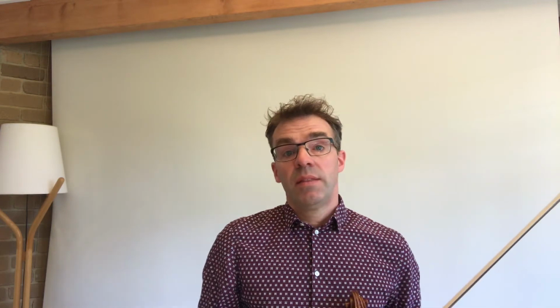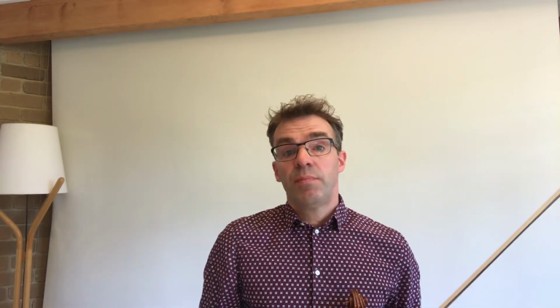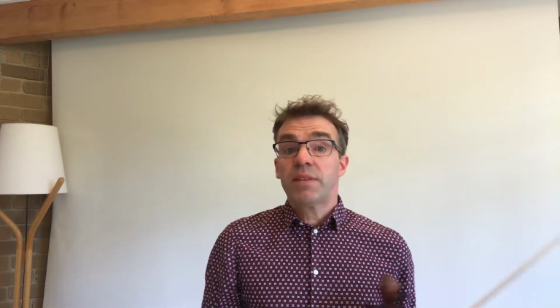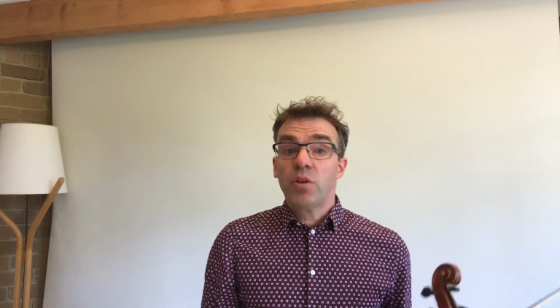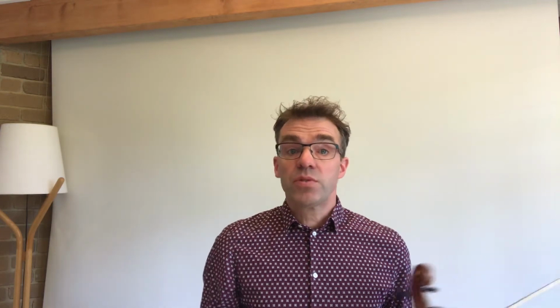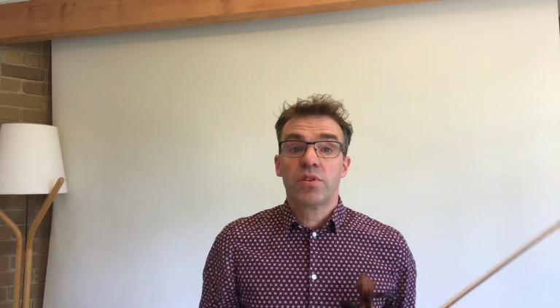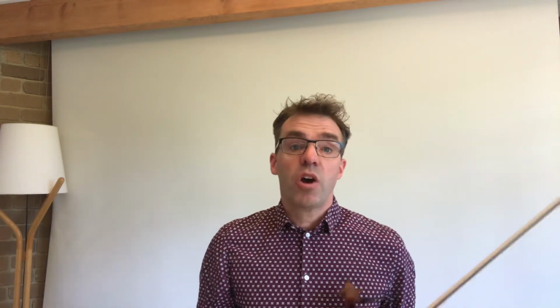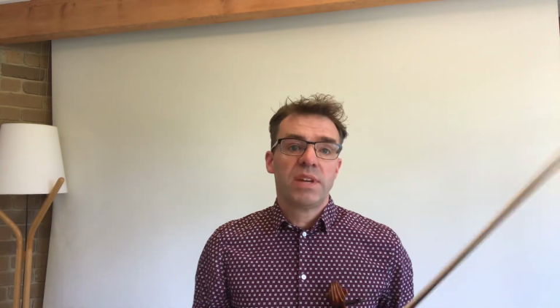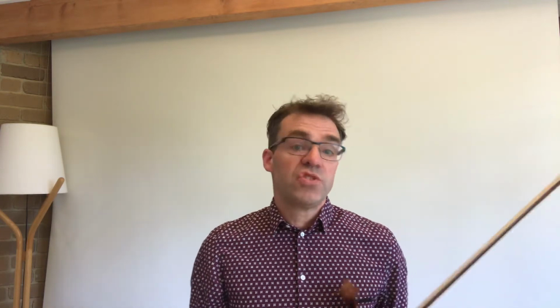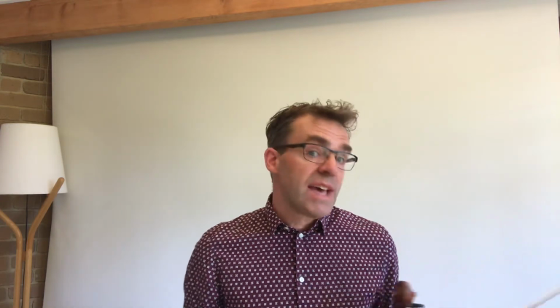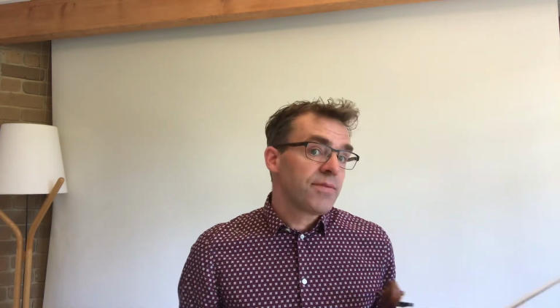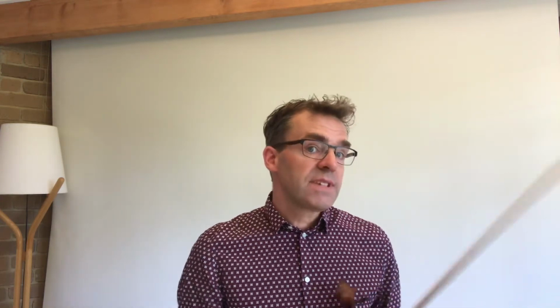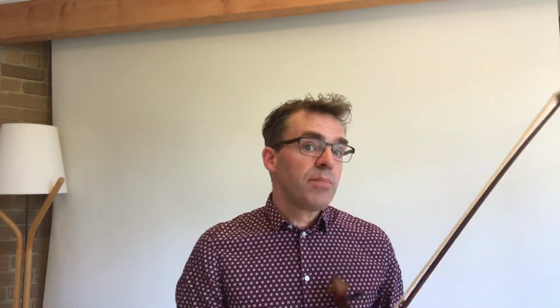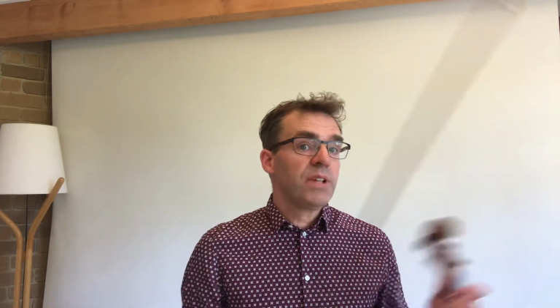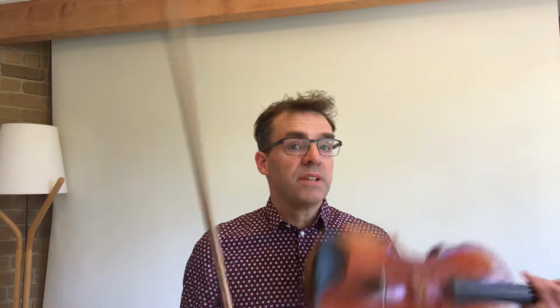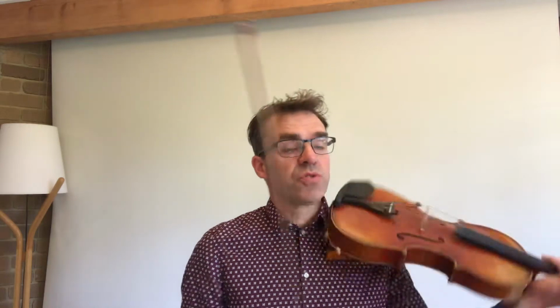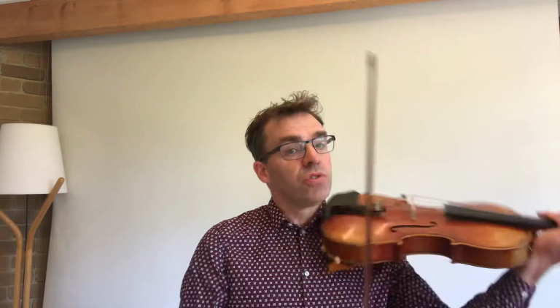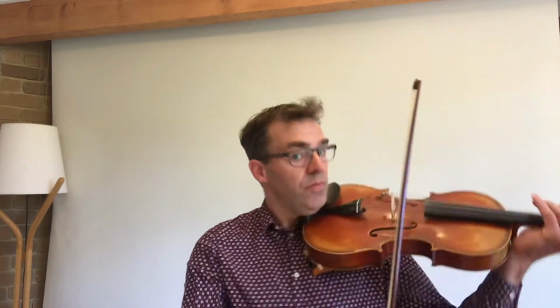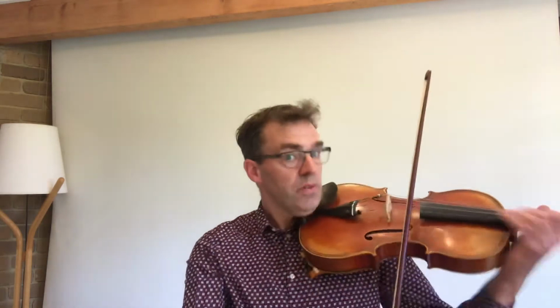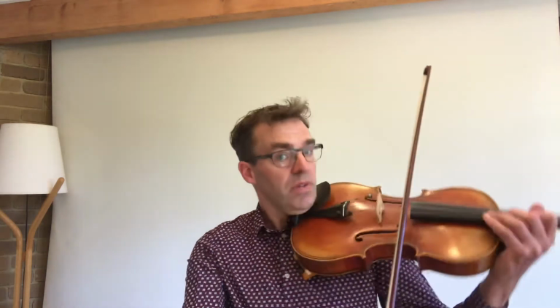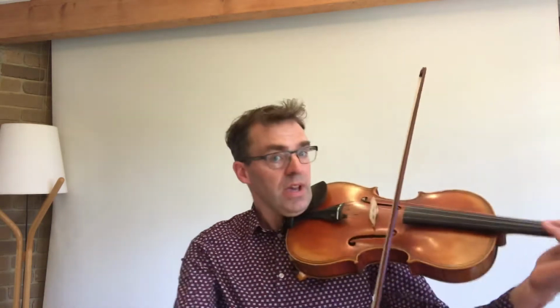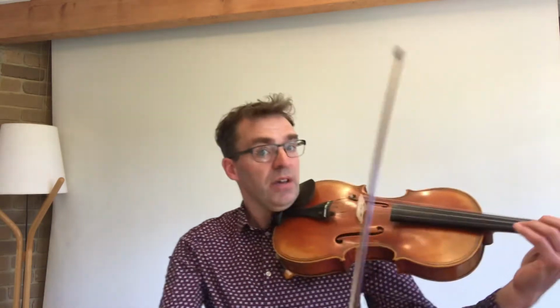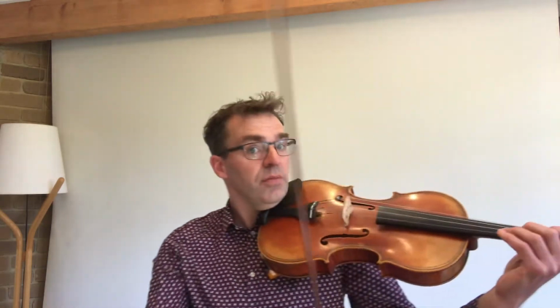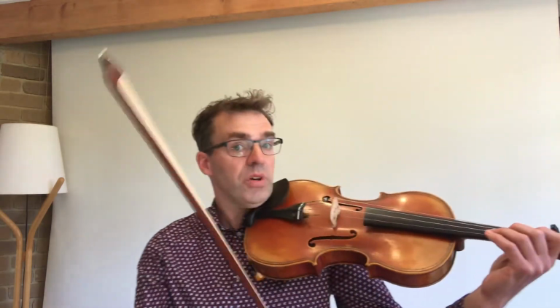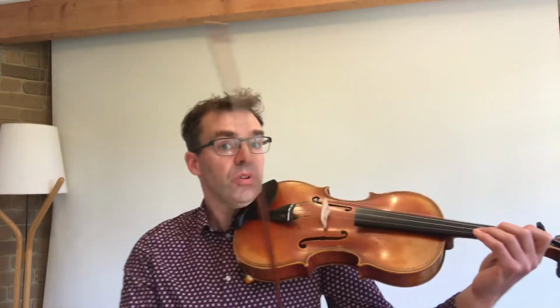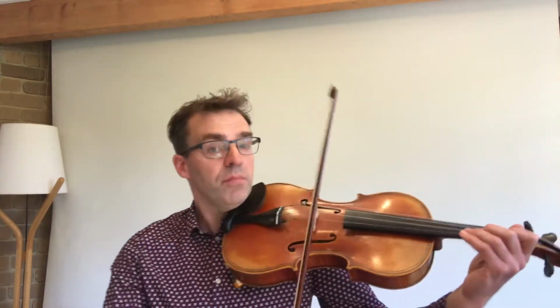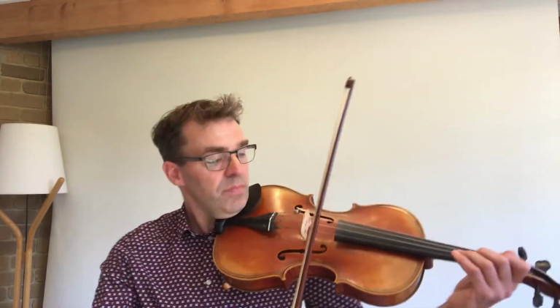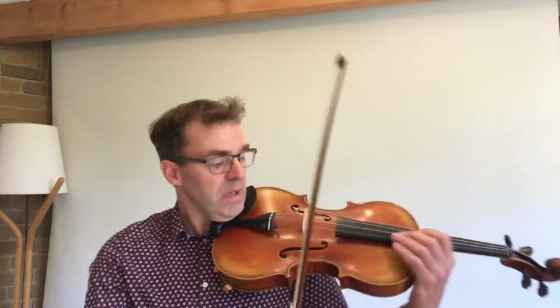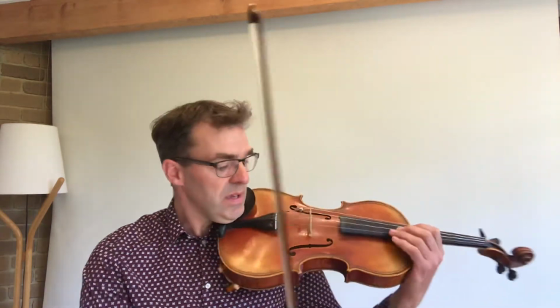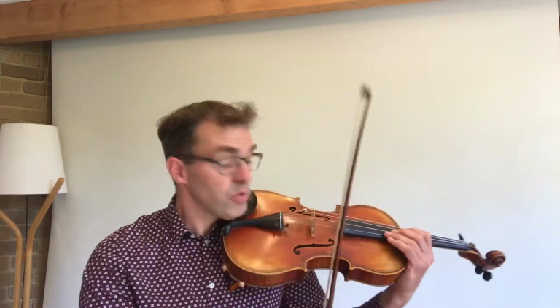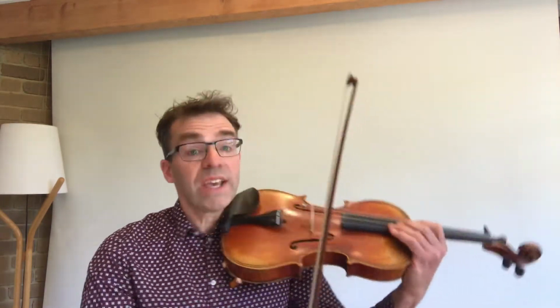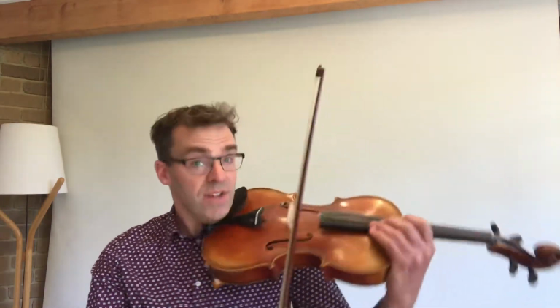But the viola is also at home in jazz, for example. Here's a little tune in what we call a swing style.